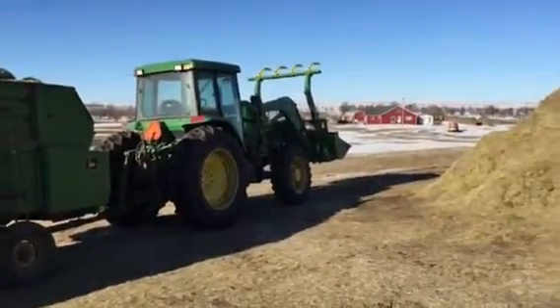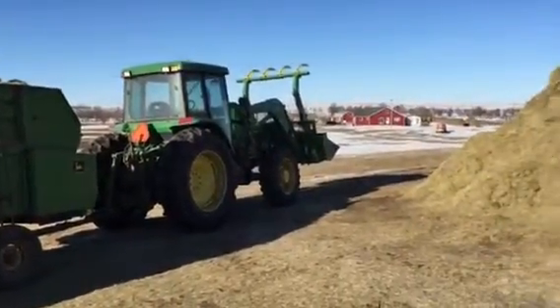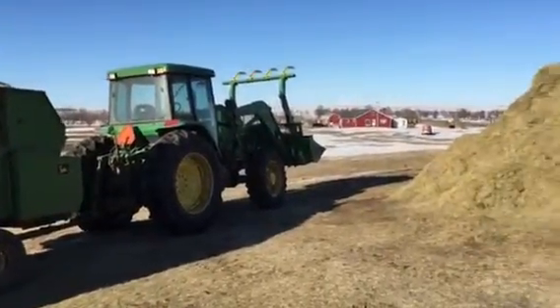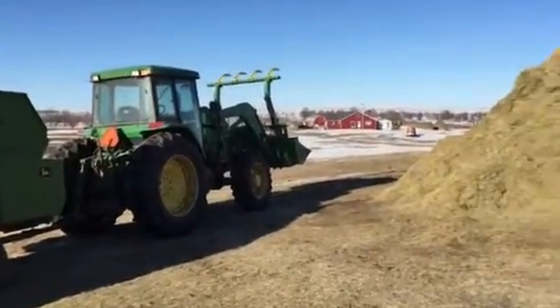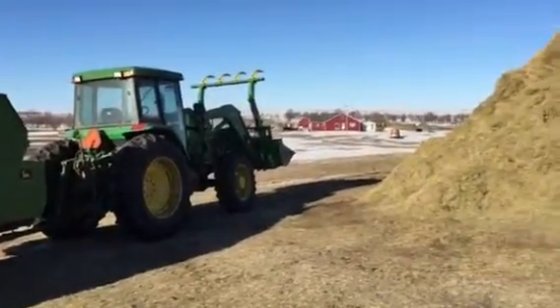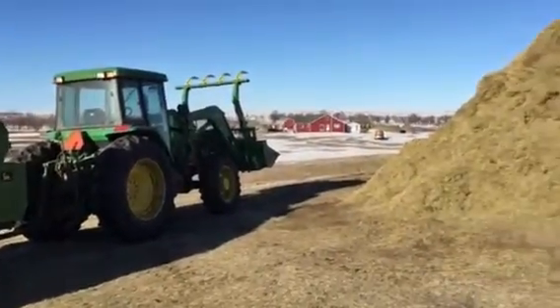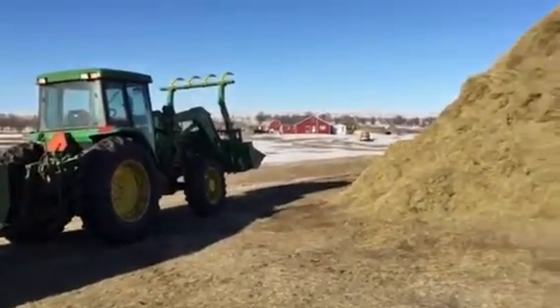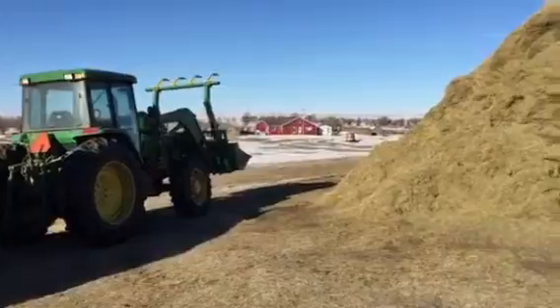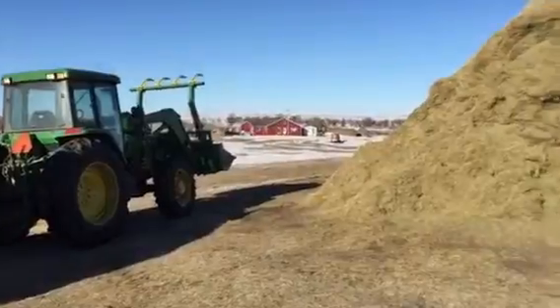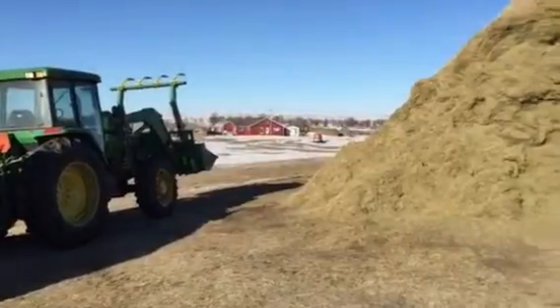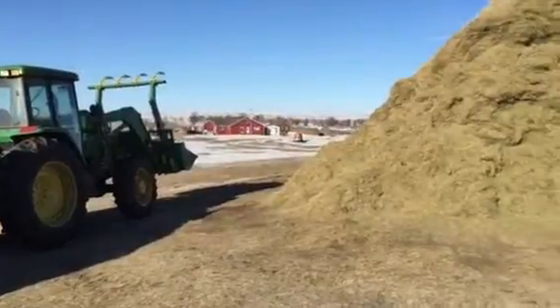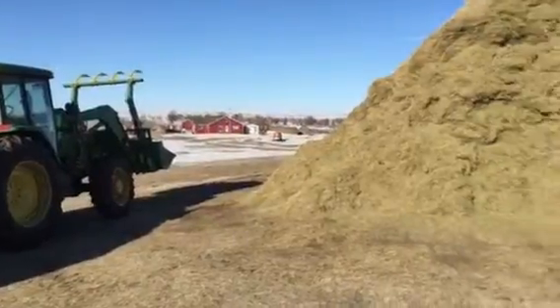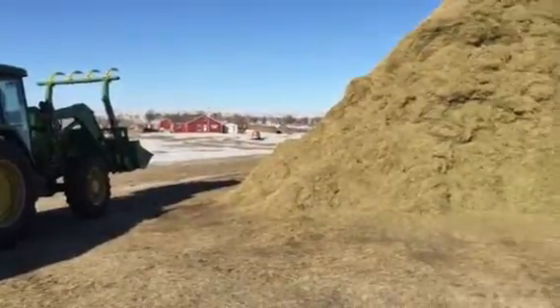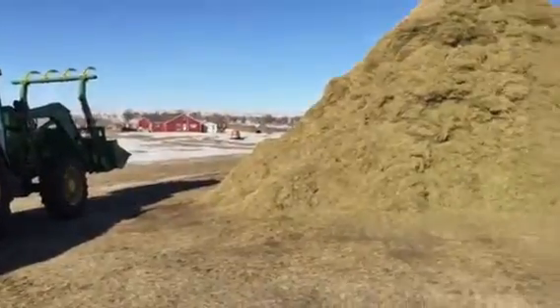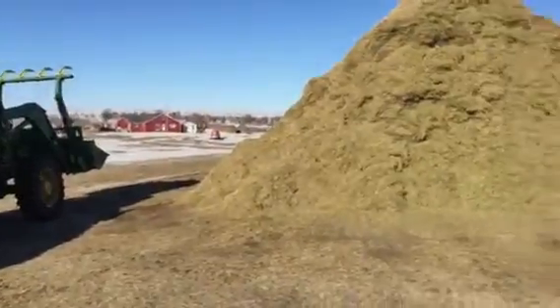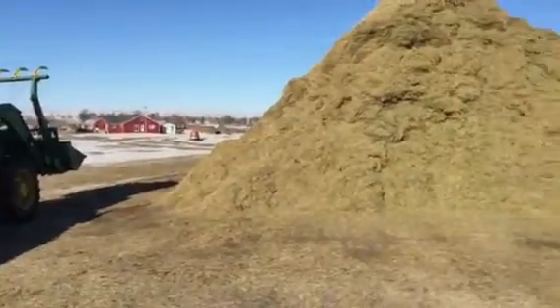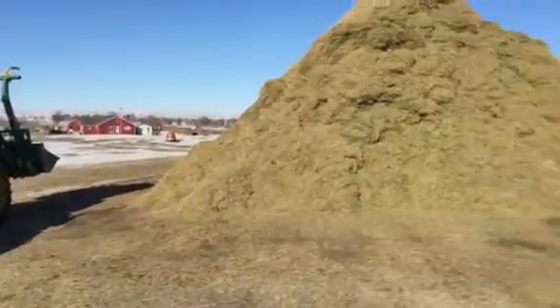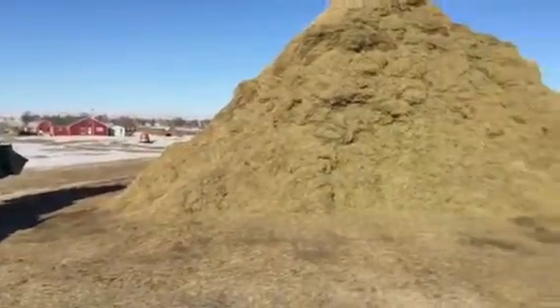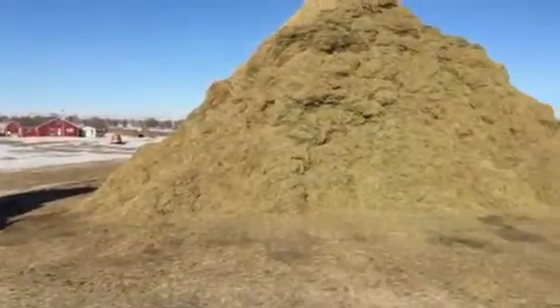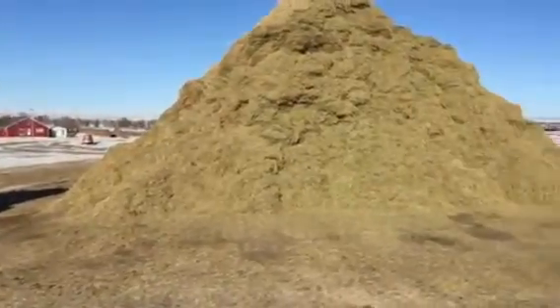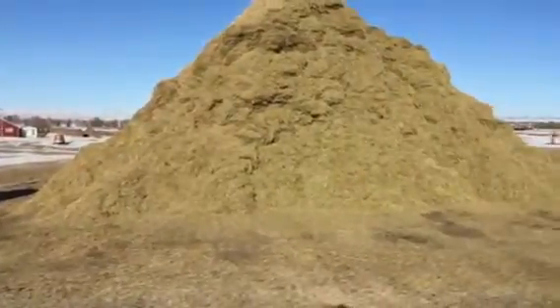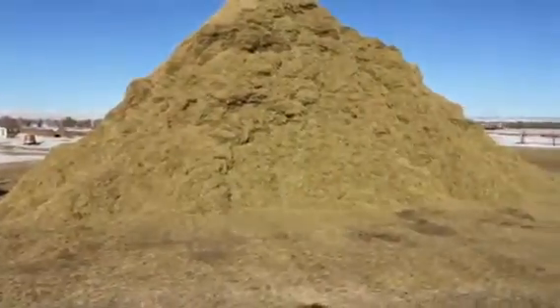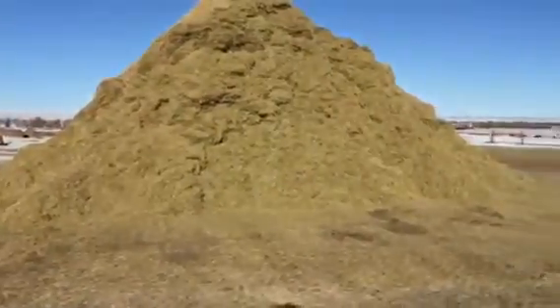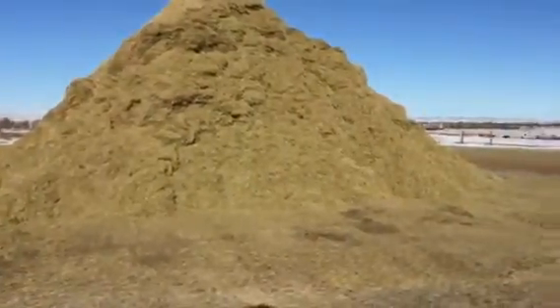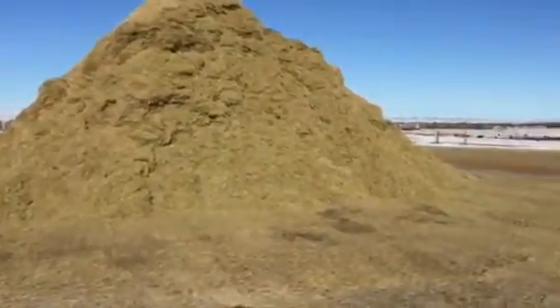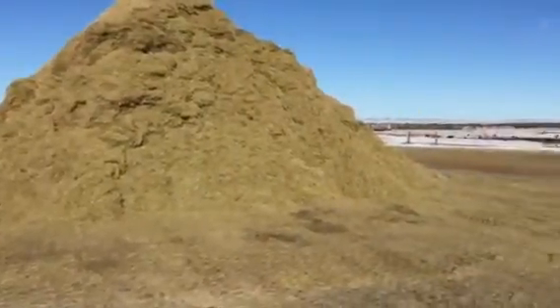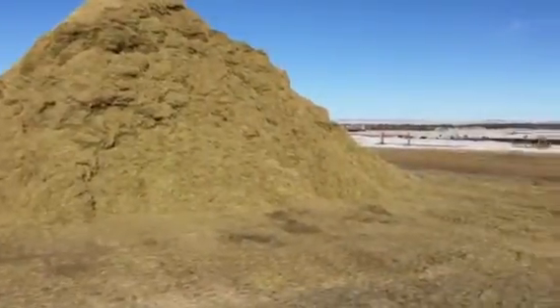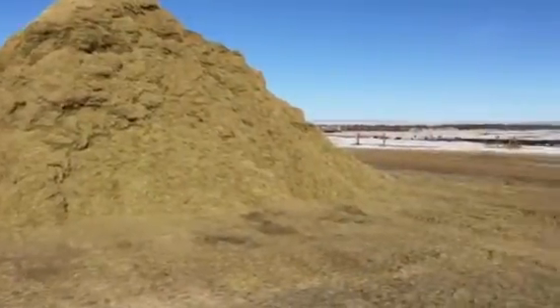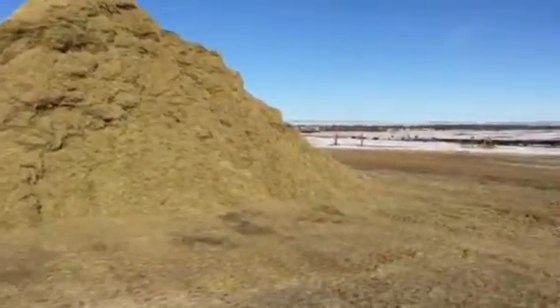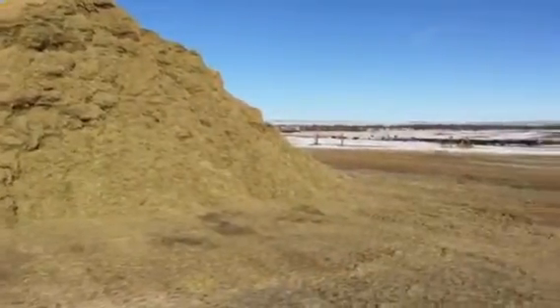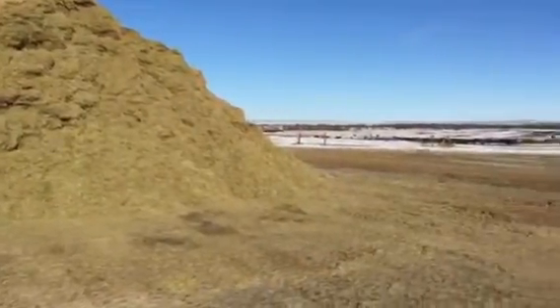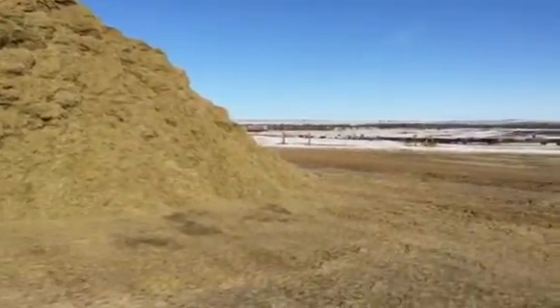We find that they do better when we put them out on grass. If they haven't had any grain, they can go straight to gaining.